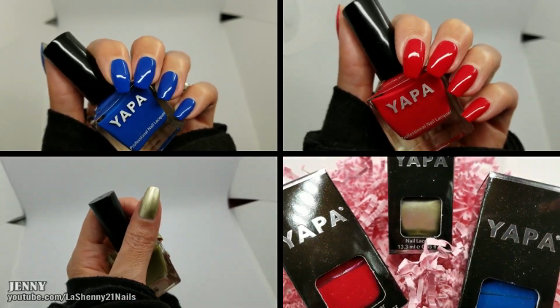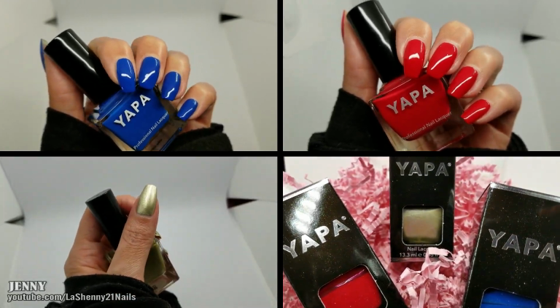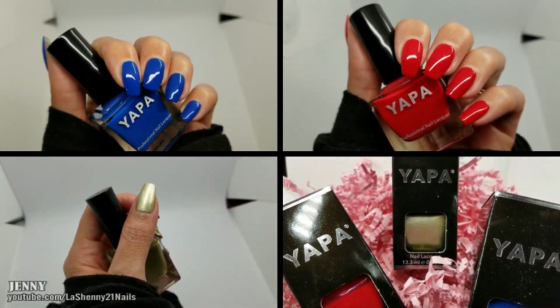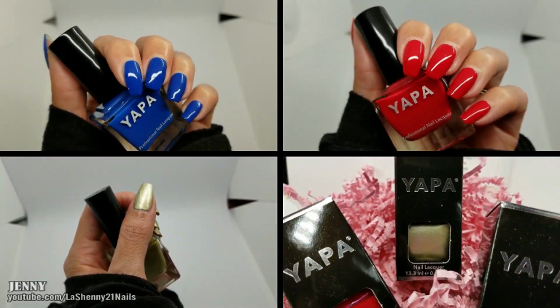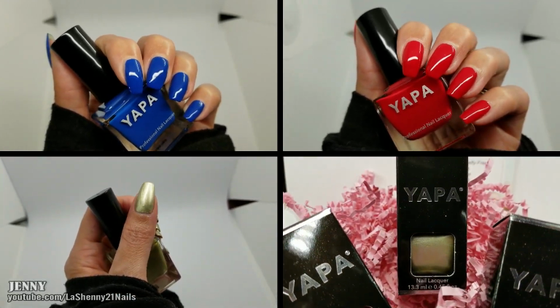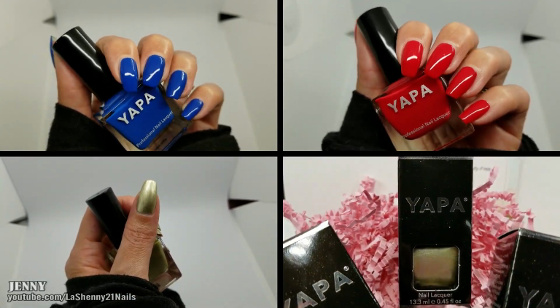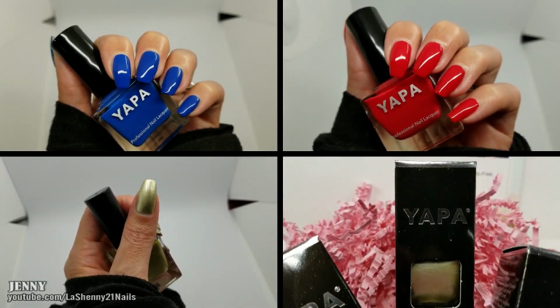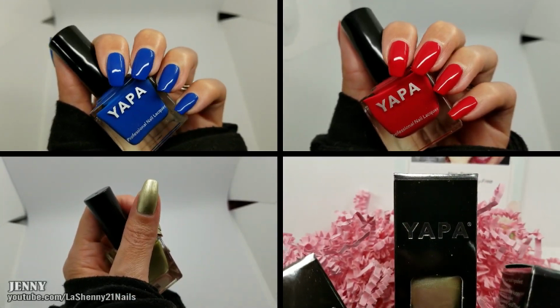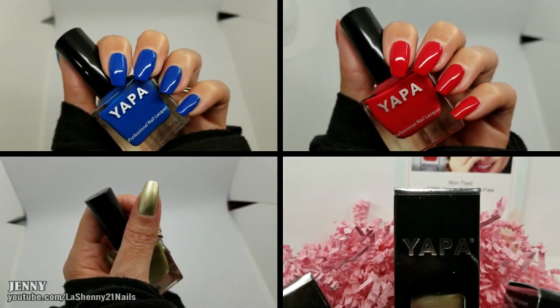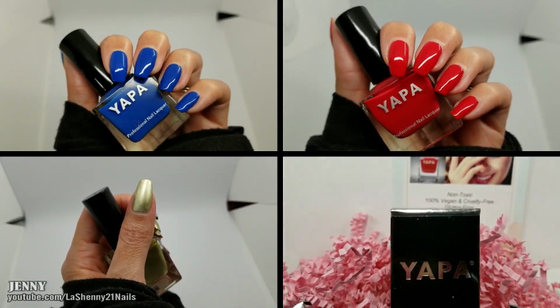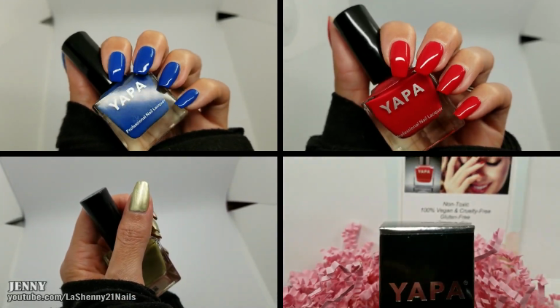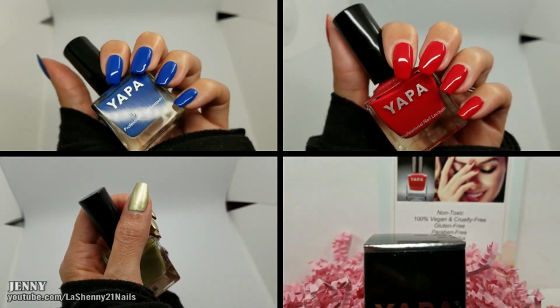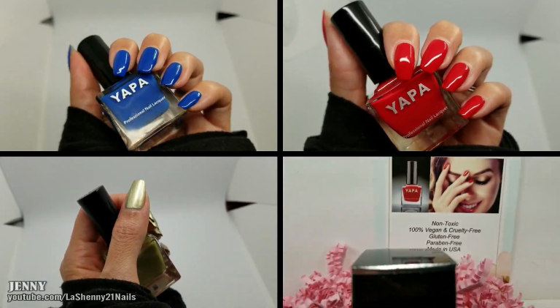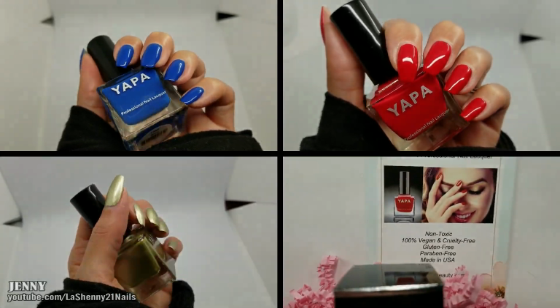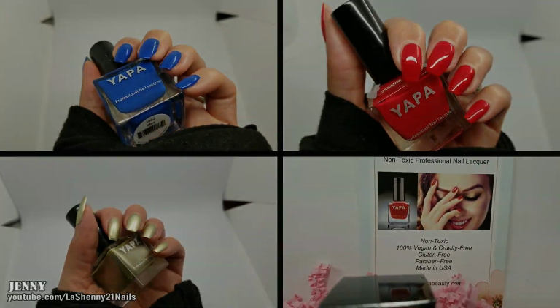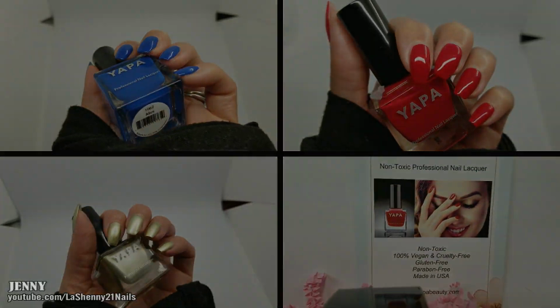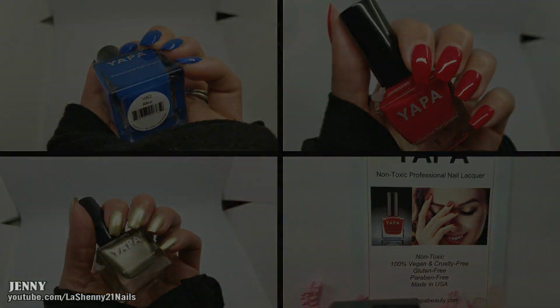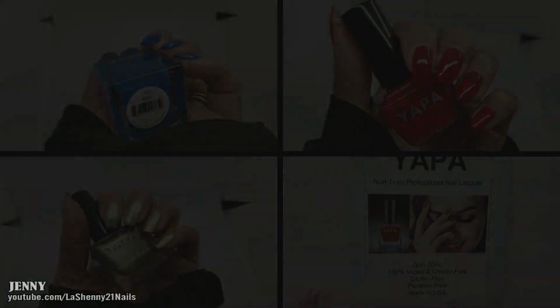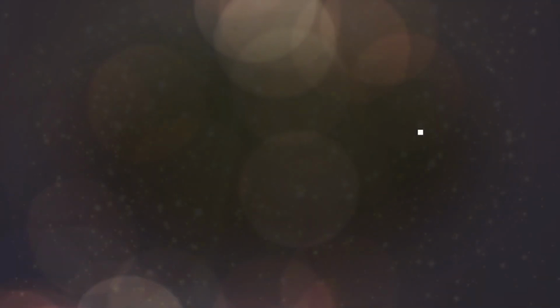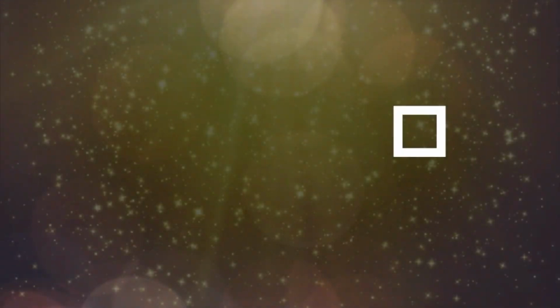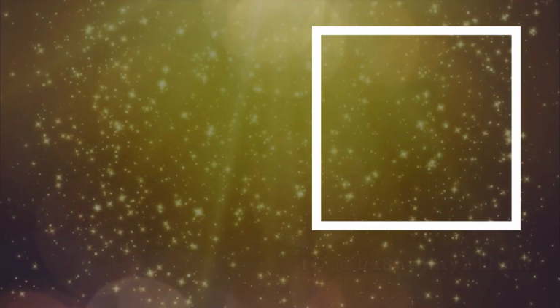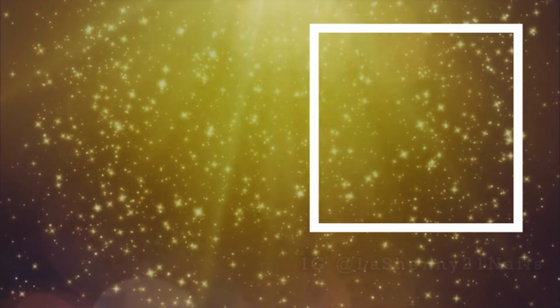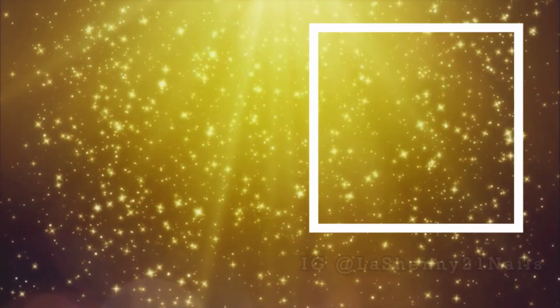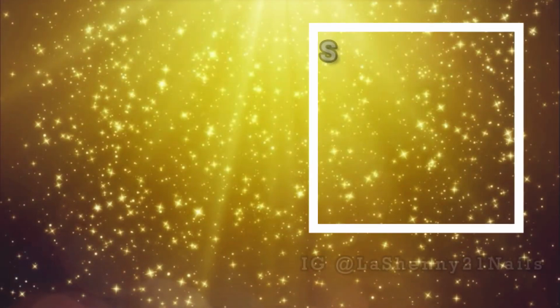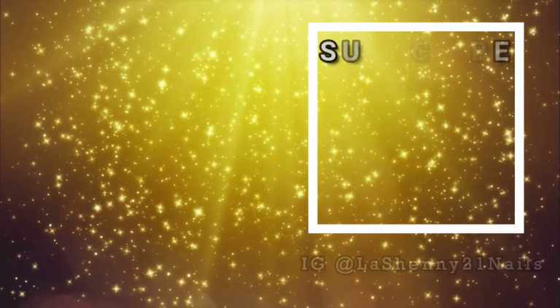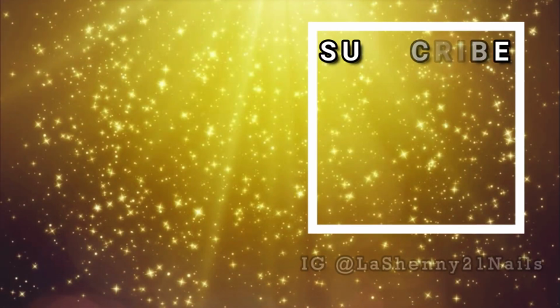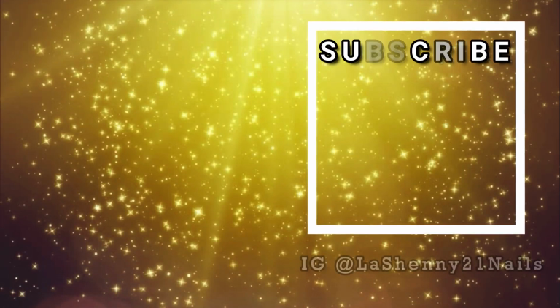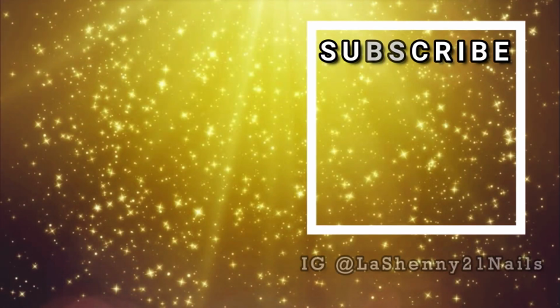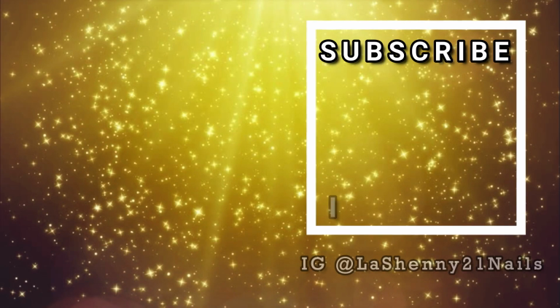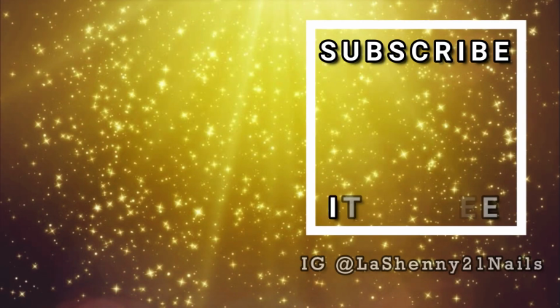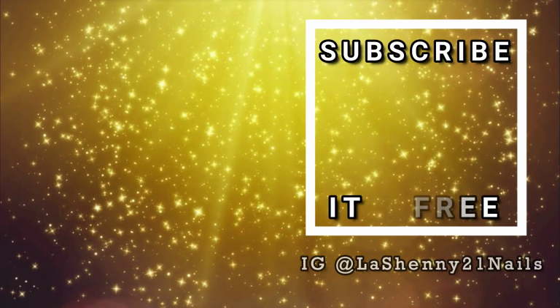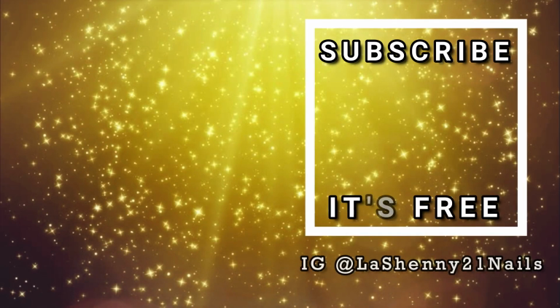Big thank you to Yappa Beauty for sending me these products to review and share with you, and thanks so much for watching. Have a wonderful day, bye!